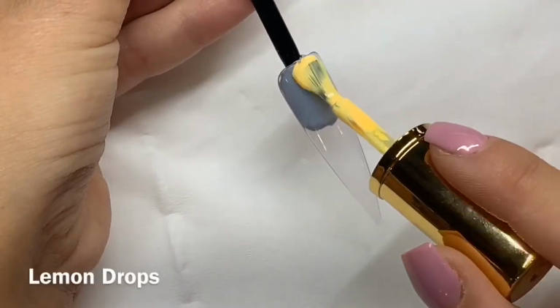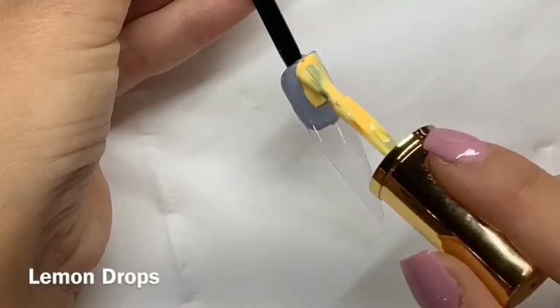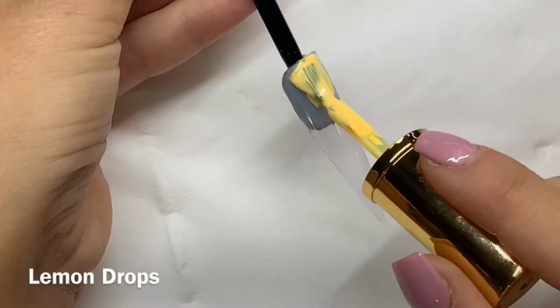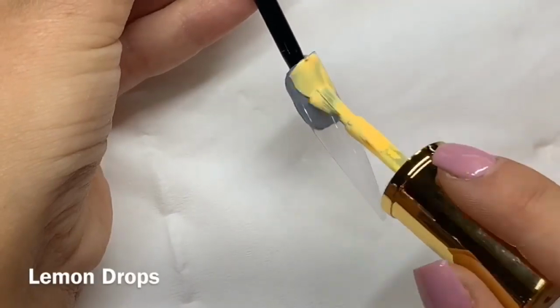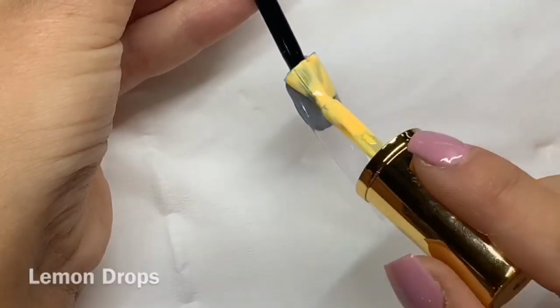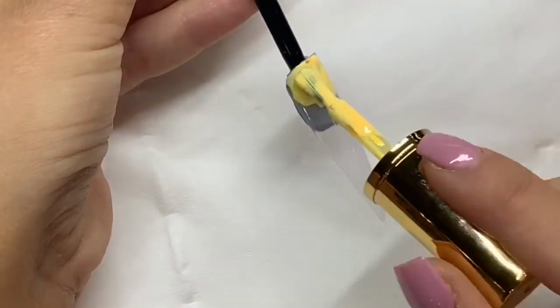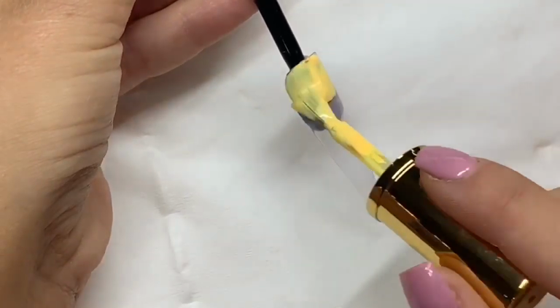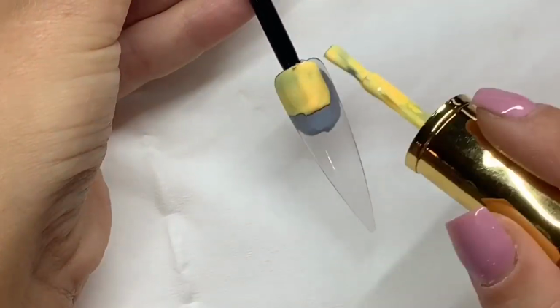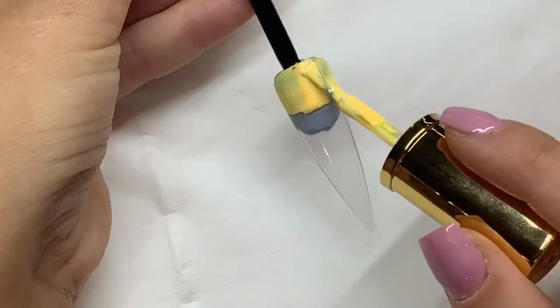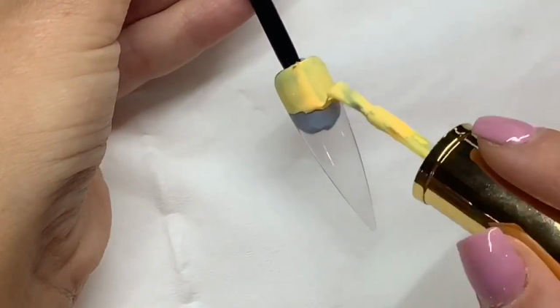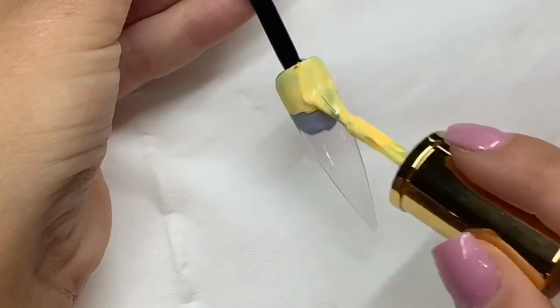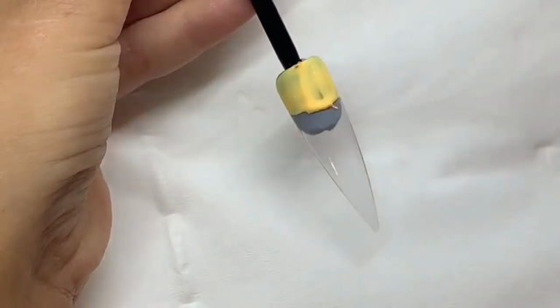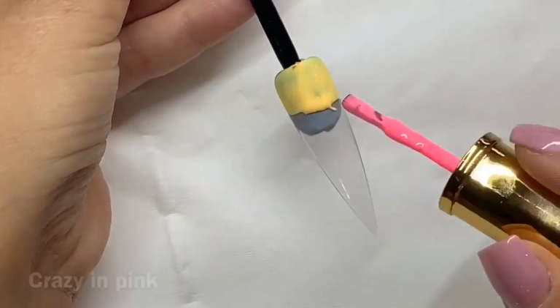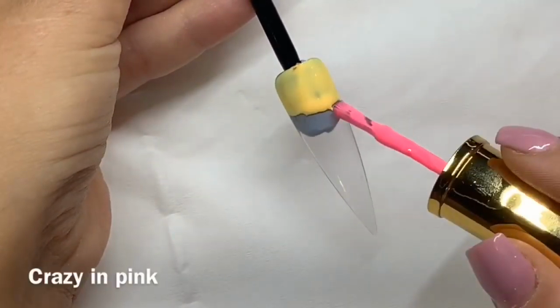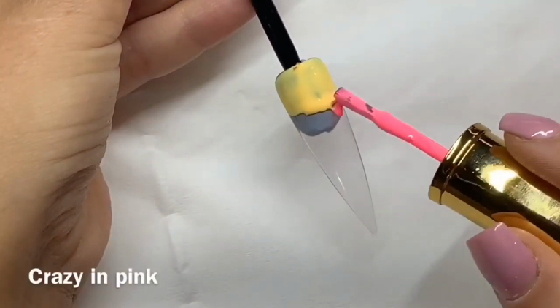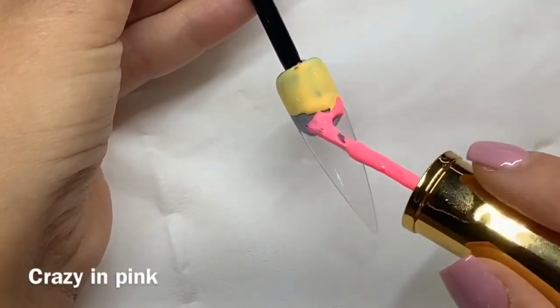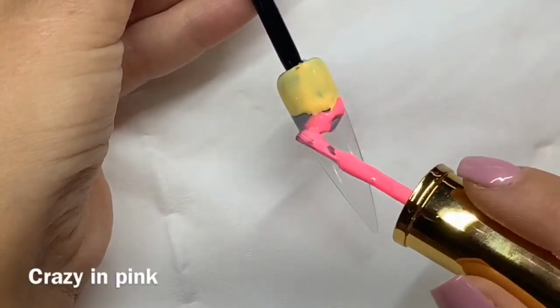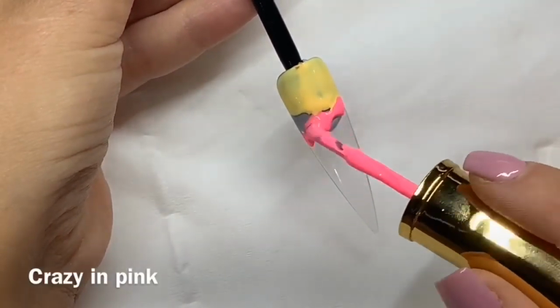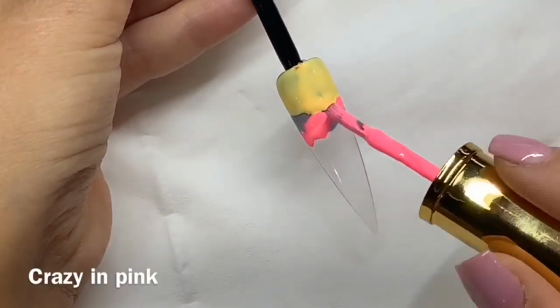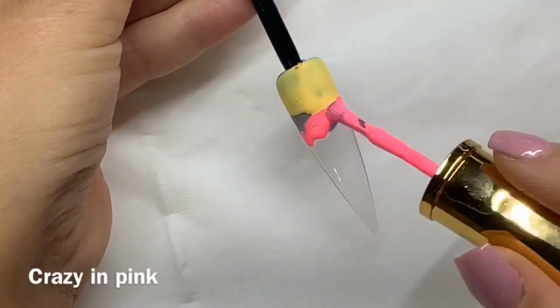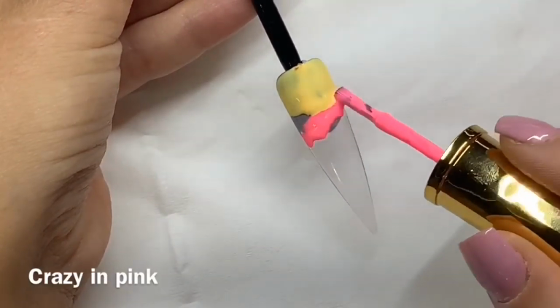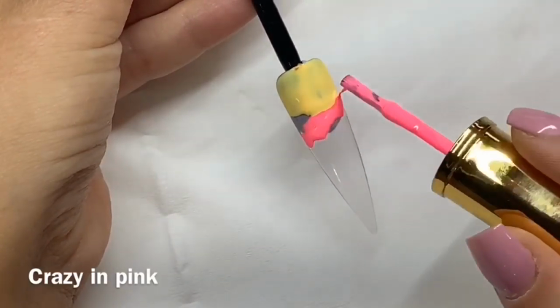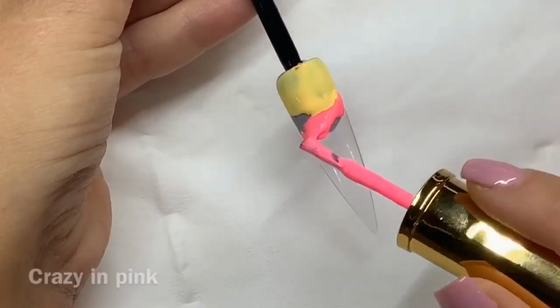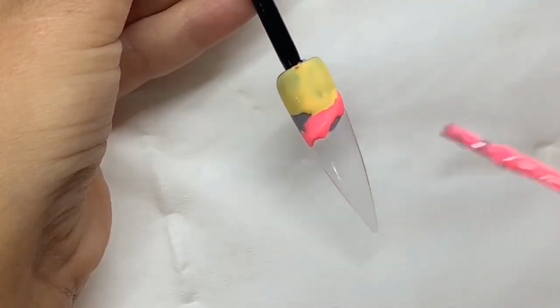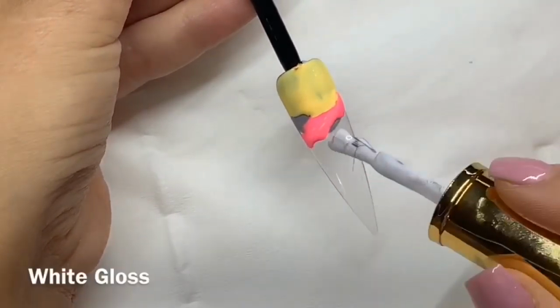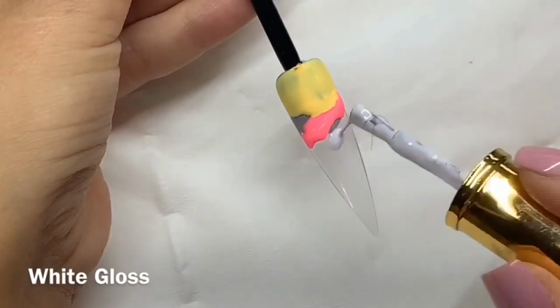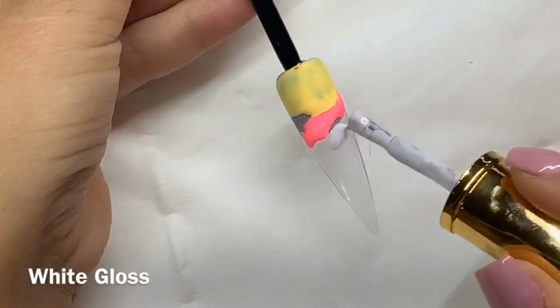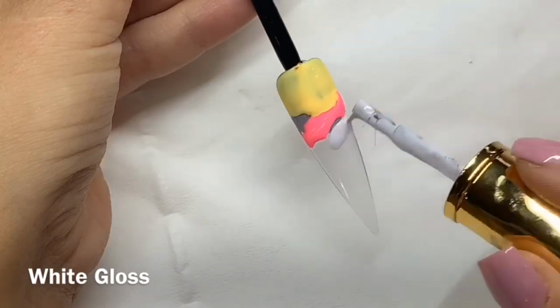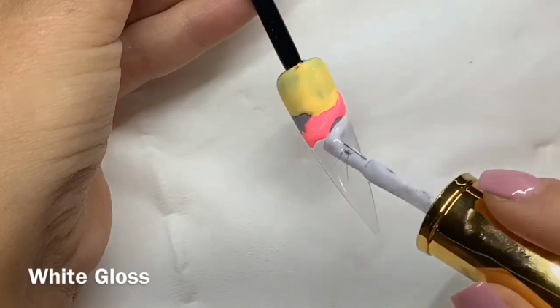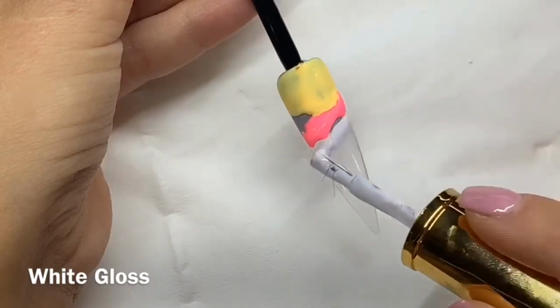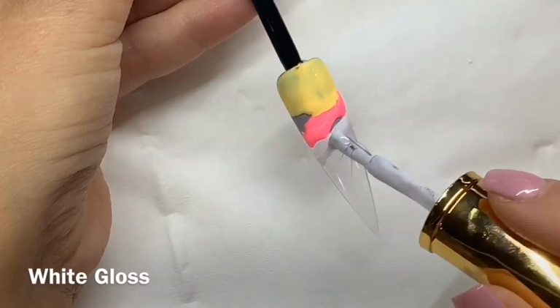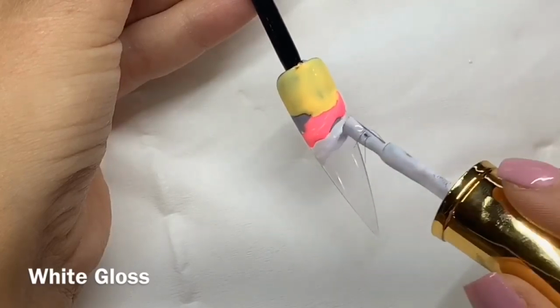Hey everyone! So I'm going to do another gel art design today using Glitter Balls gel polishes again.